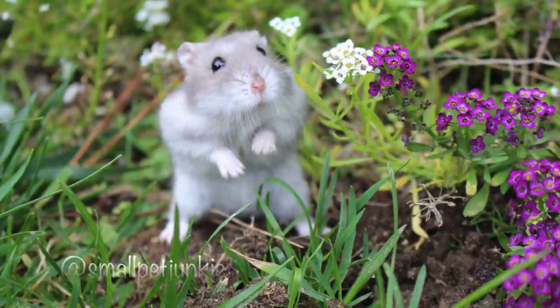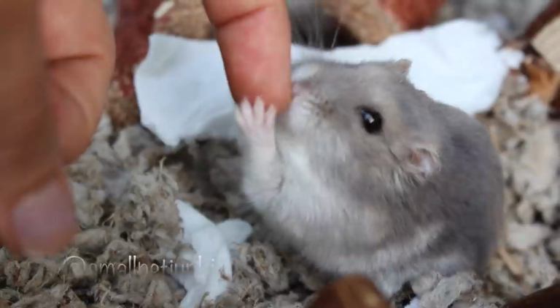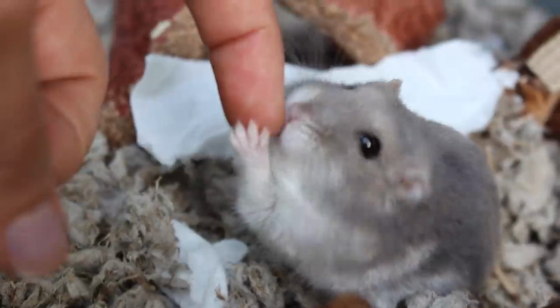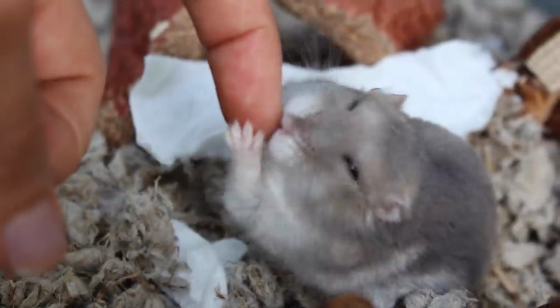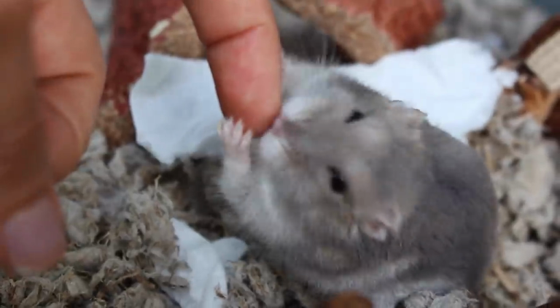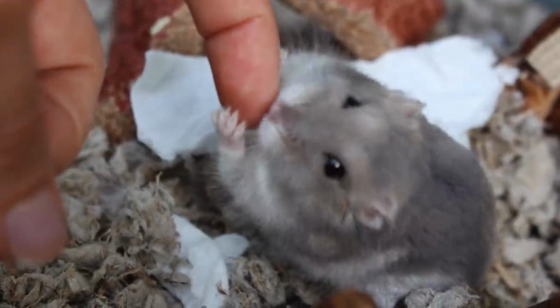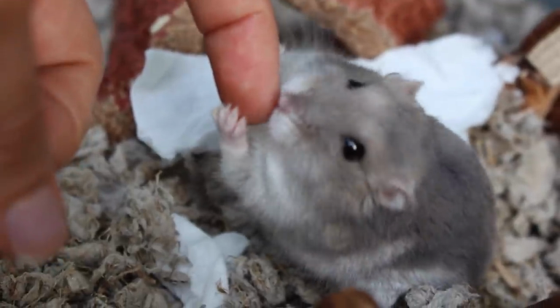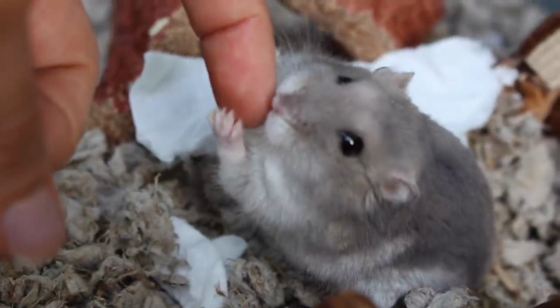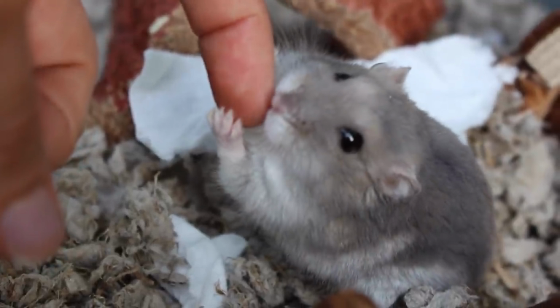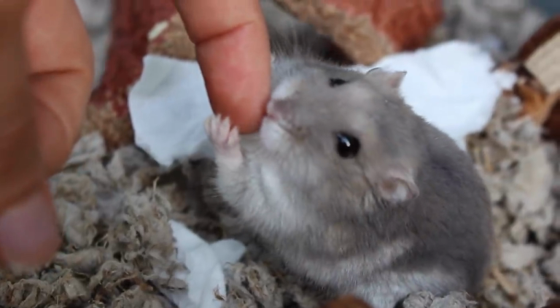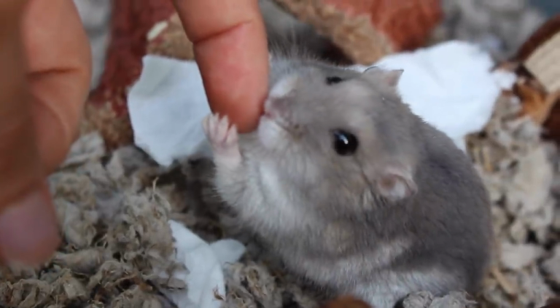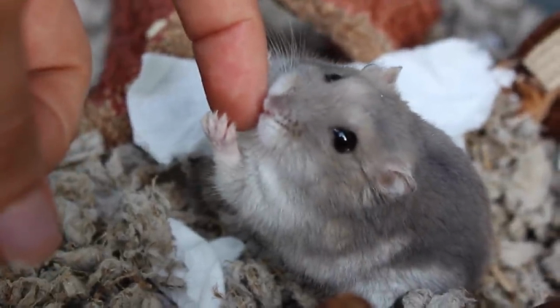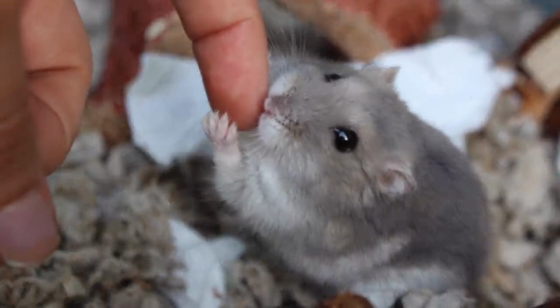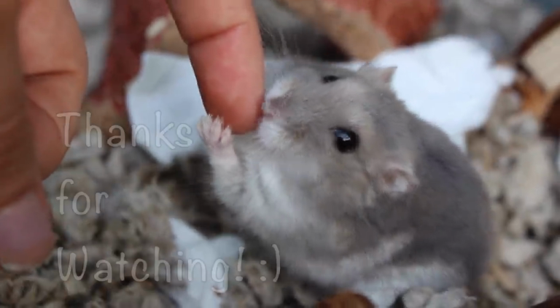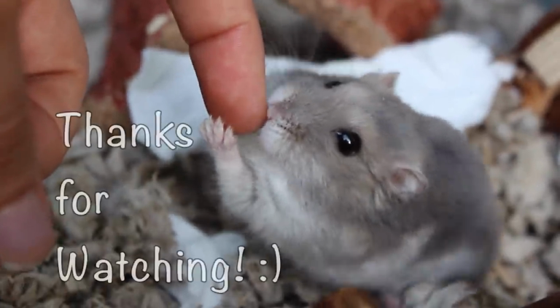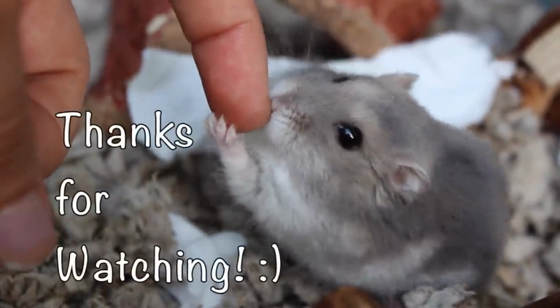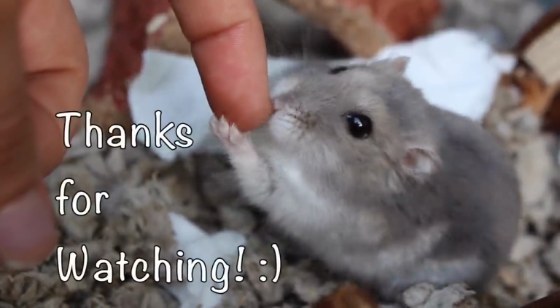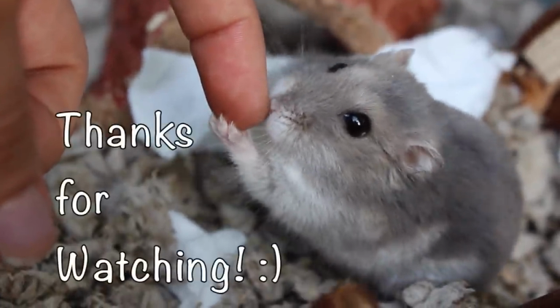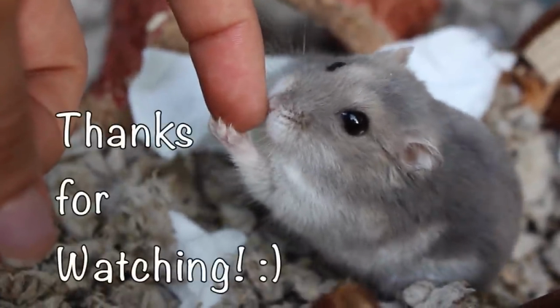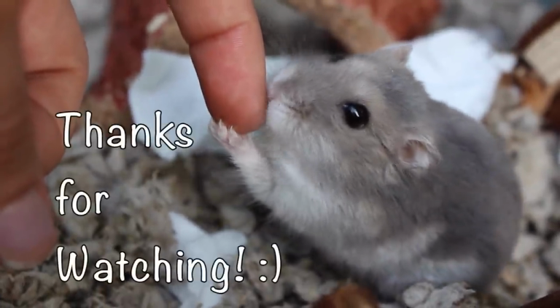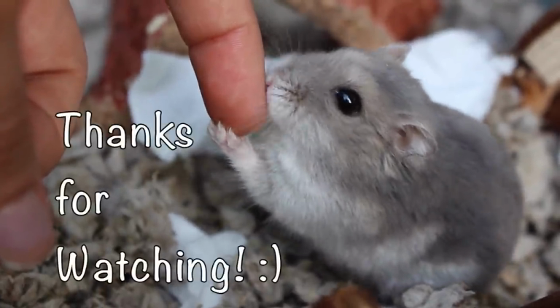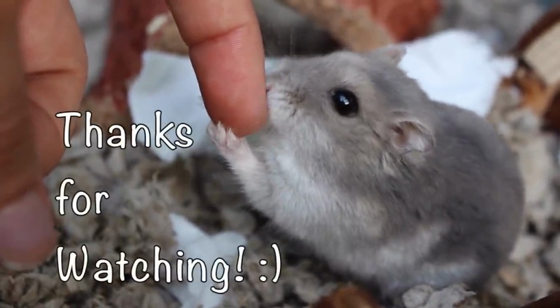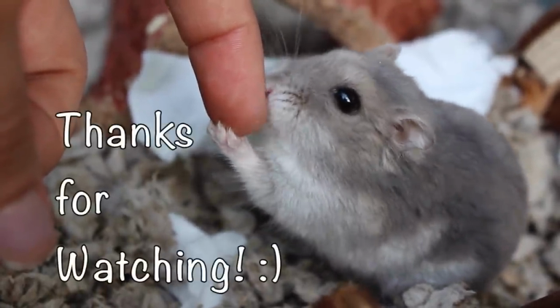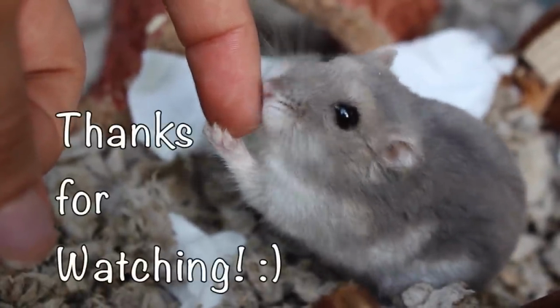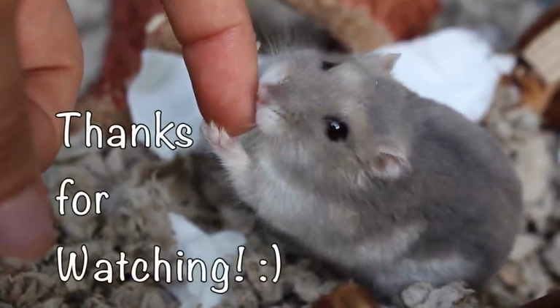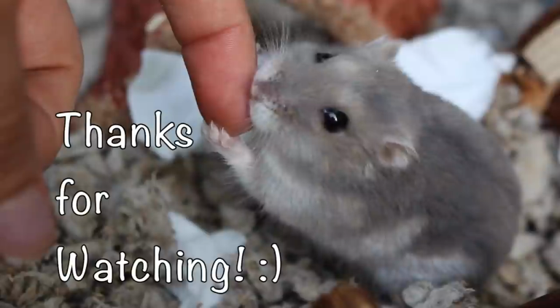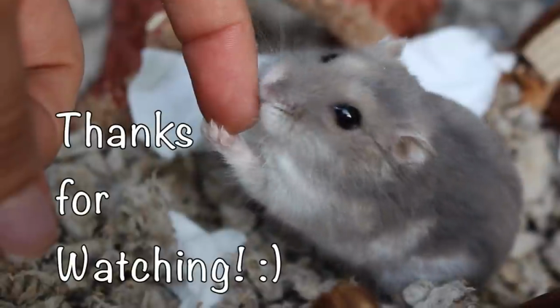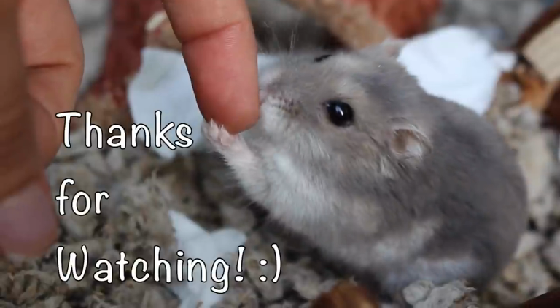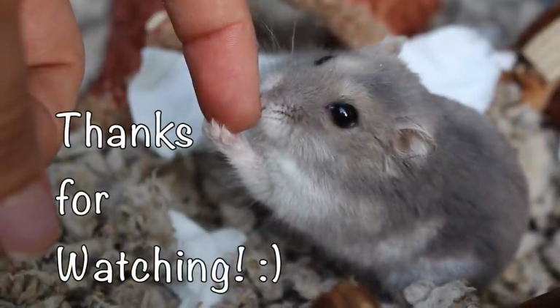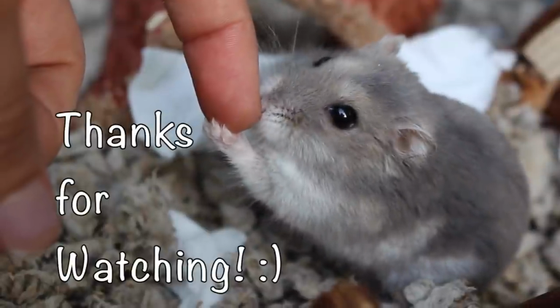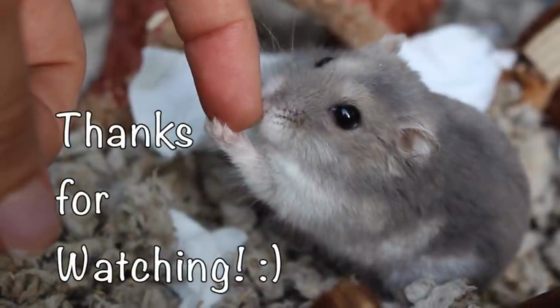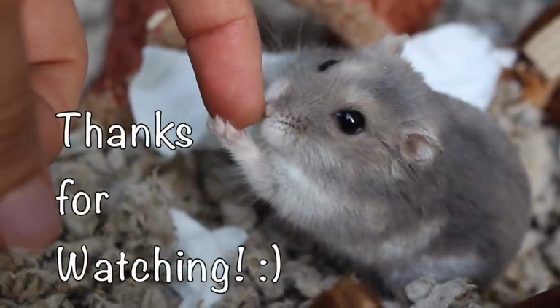So that concludes my video on how I purchased Tinkerbell. Thank you guys for watching, I hope you enjoyed the video and I'll see you guys in the next one. Bye!